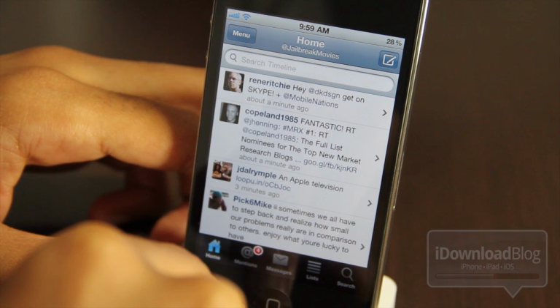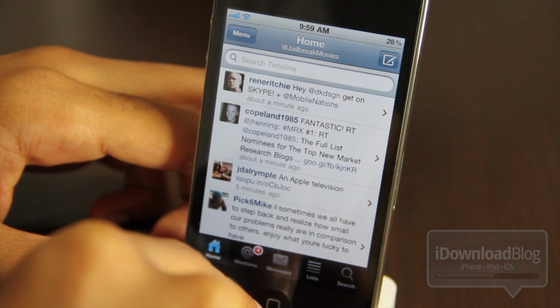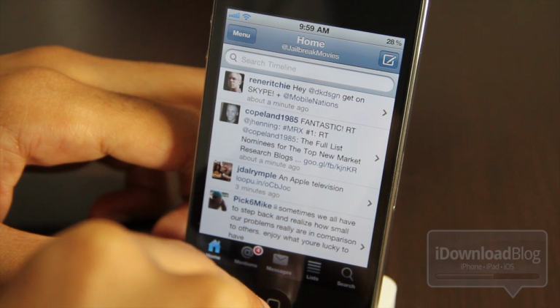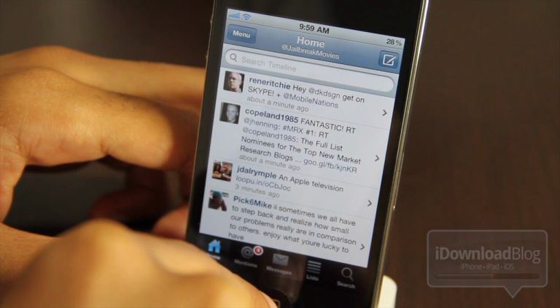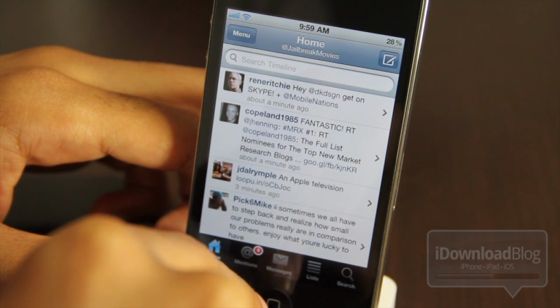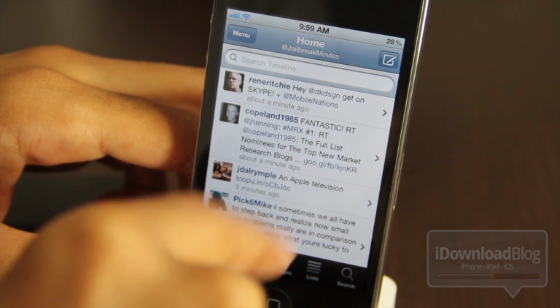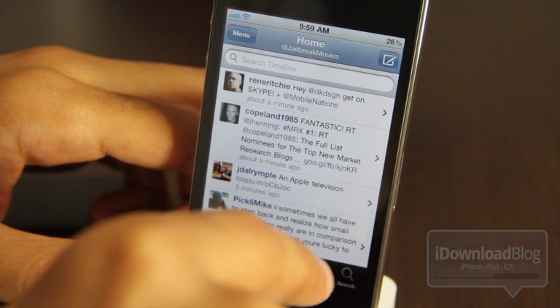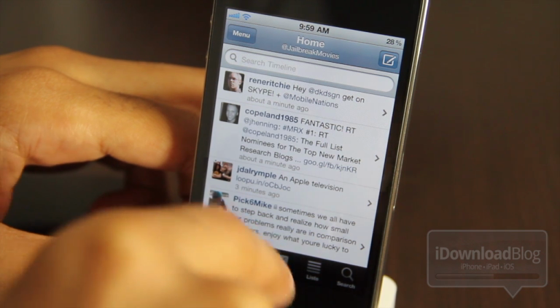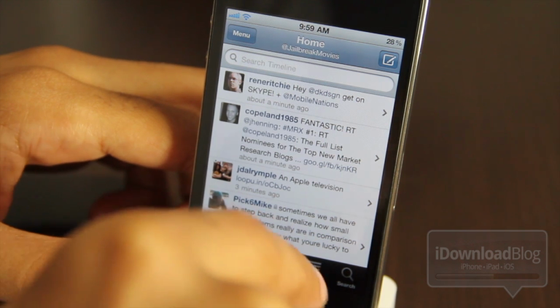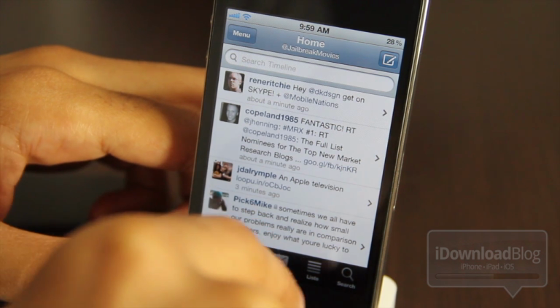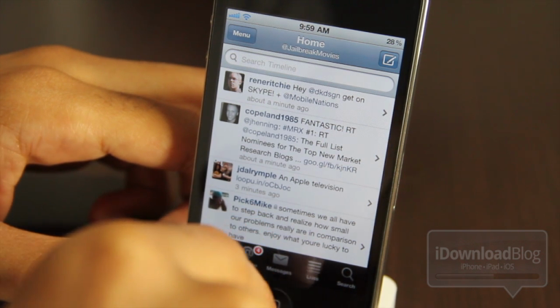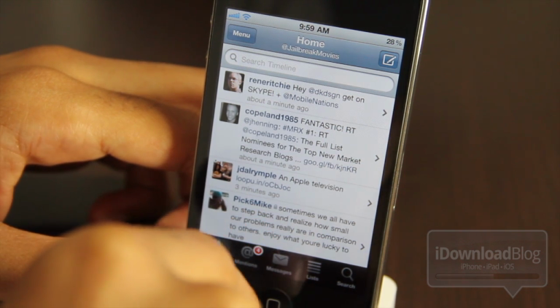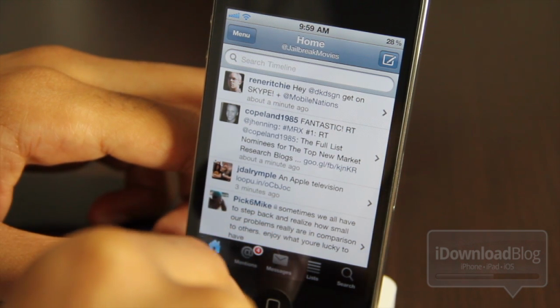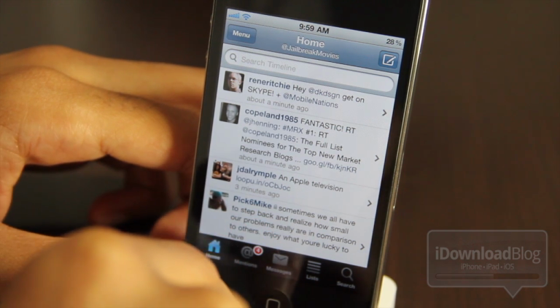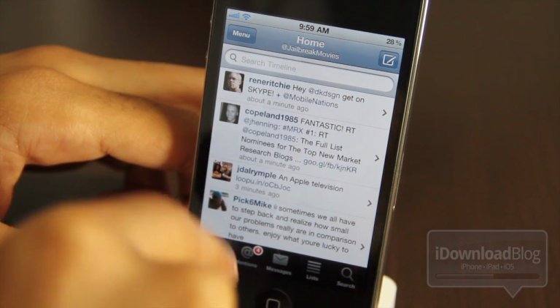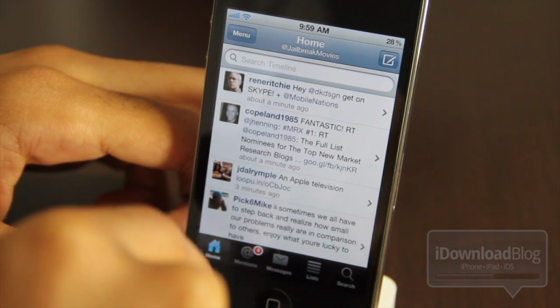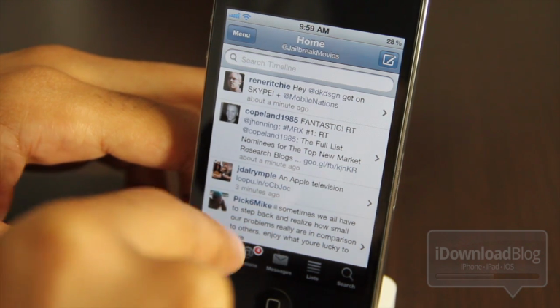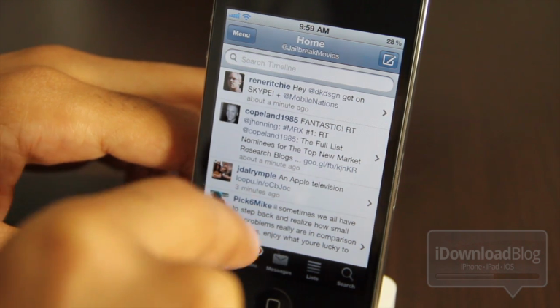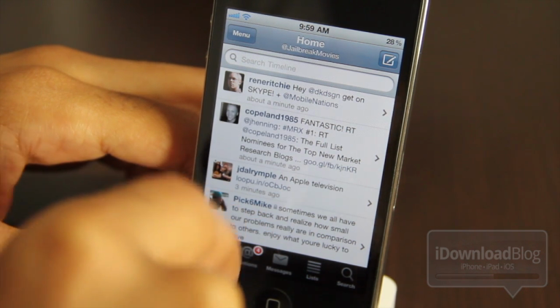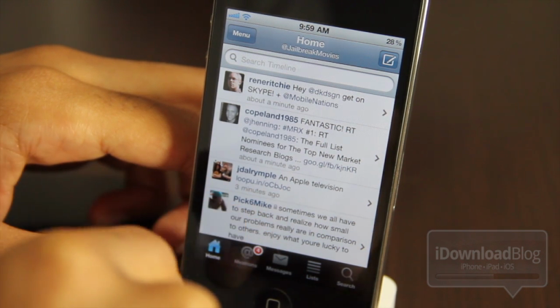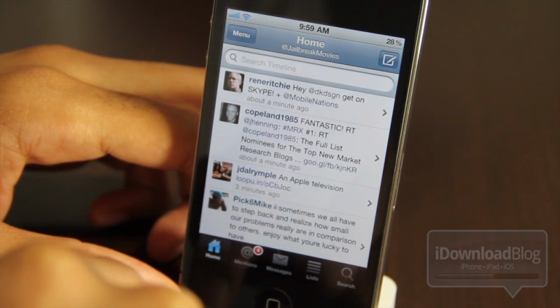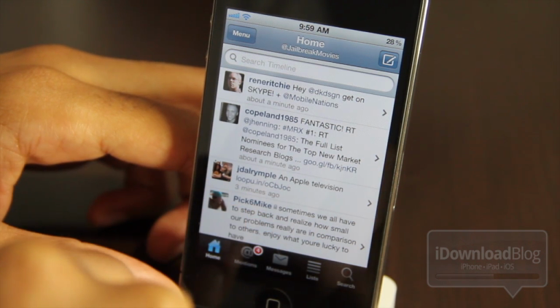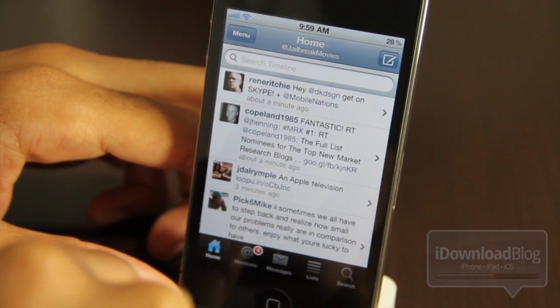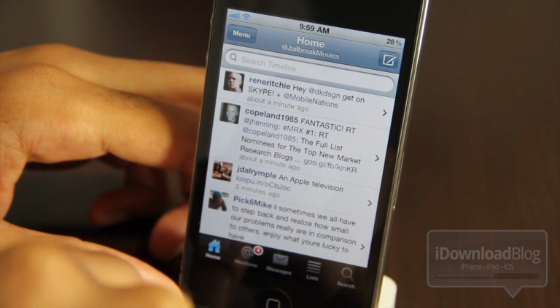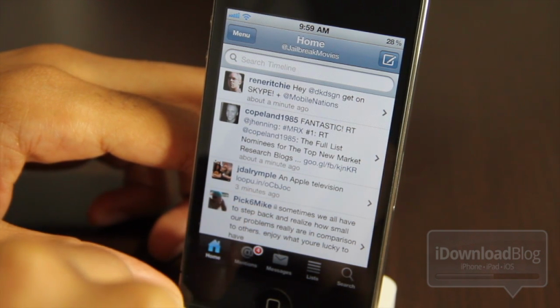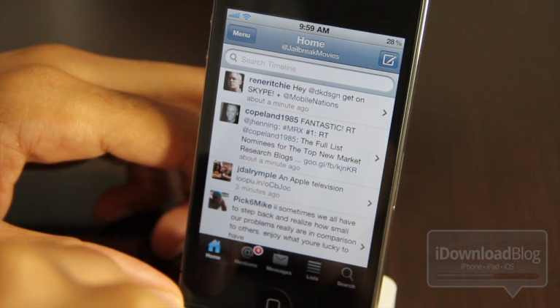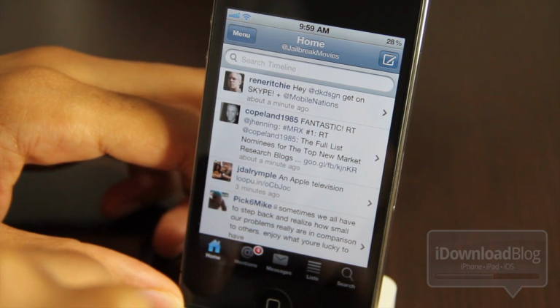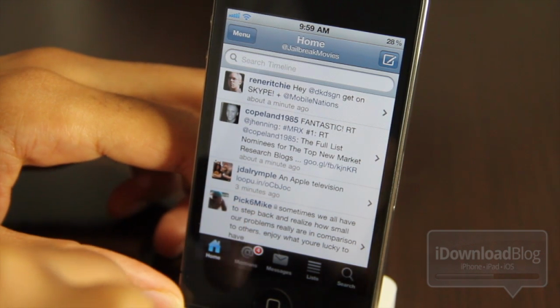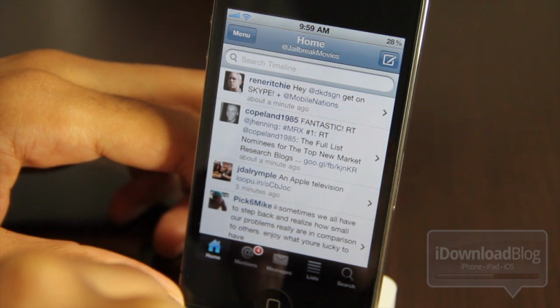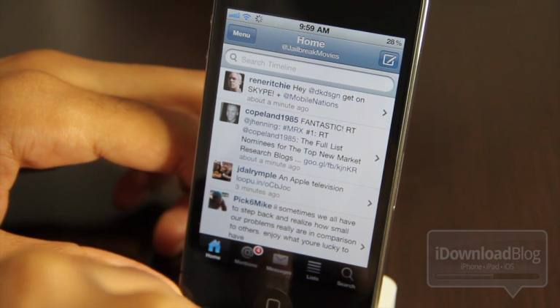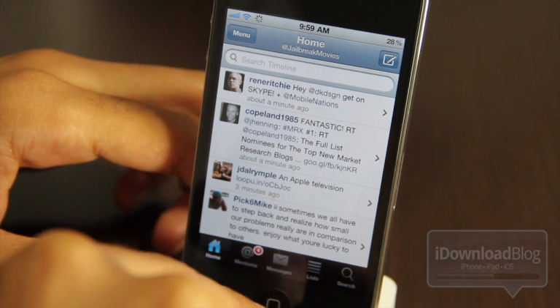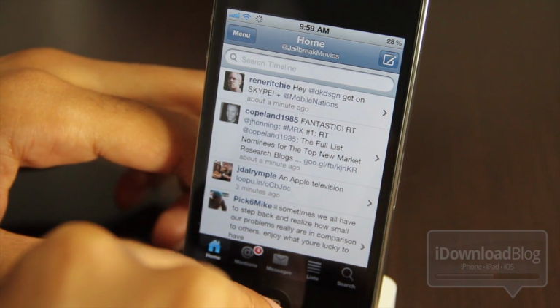There are some good competitors, but Sebastian, Simply Tweet doesn't compete.